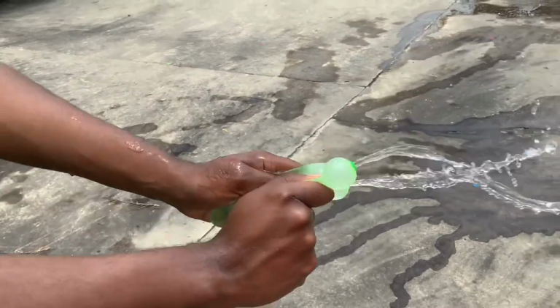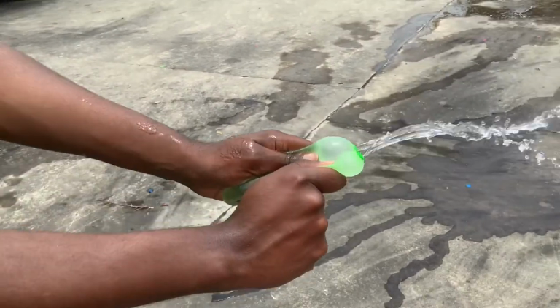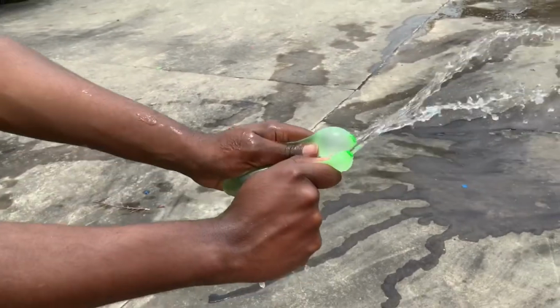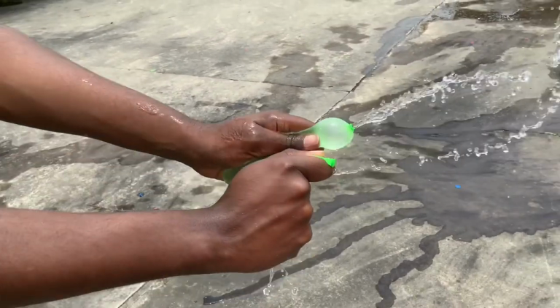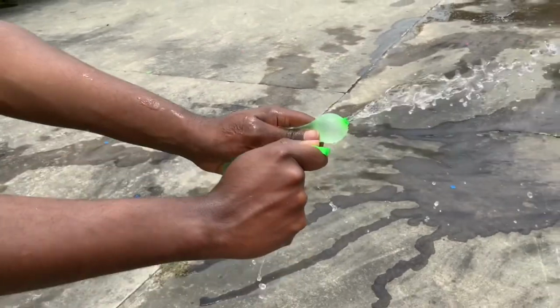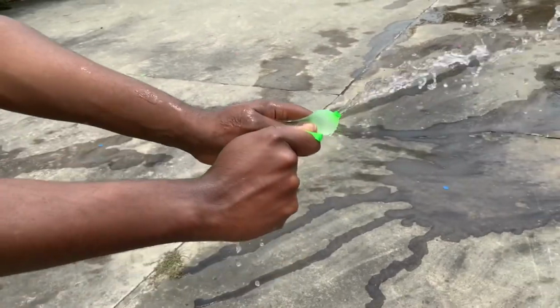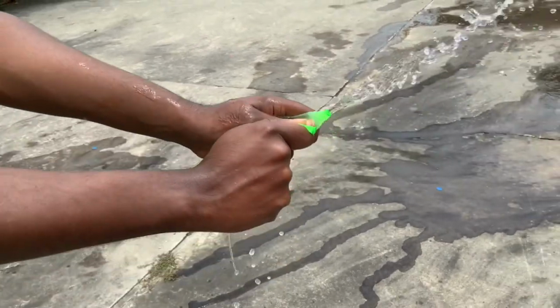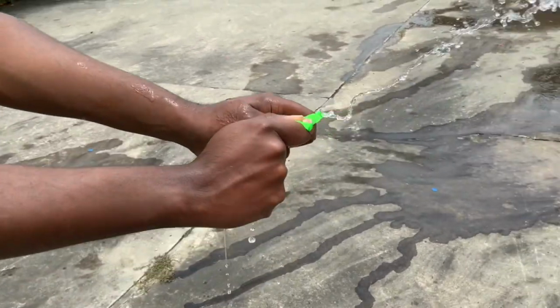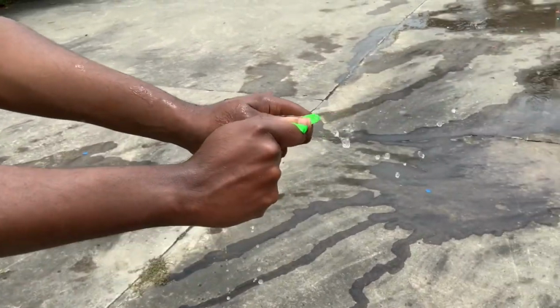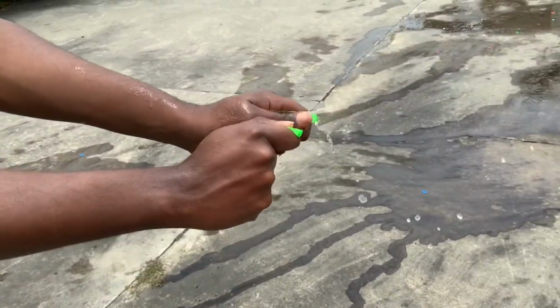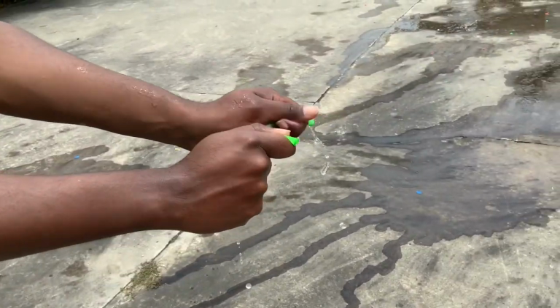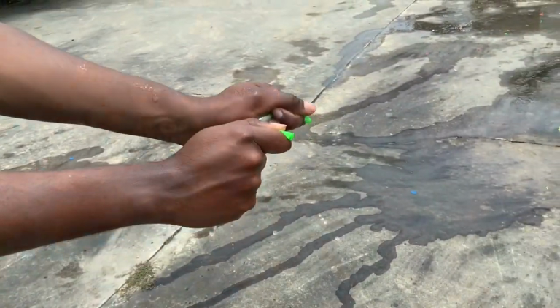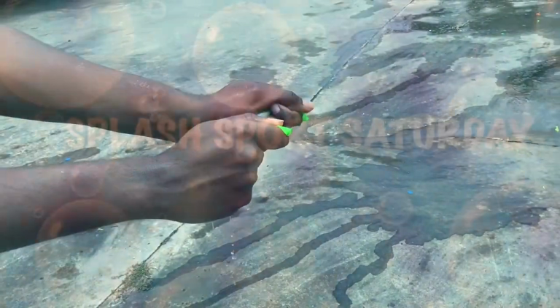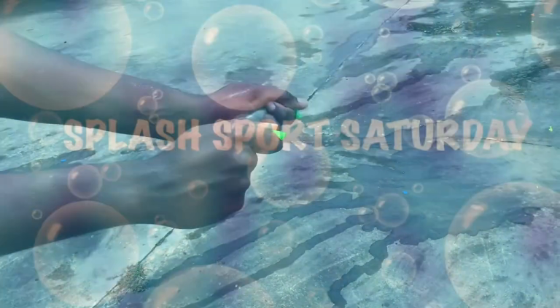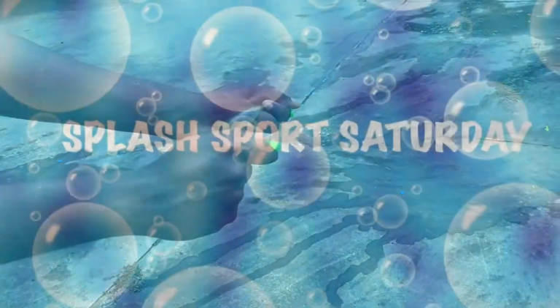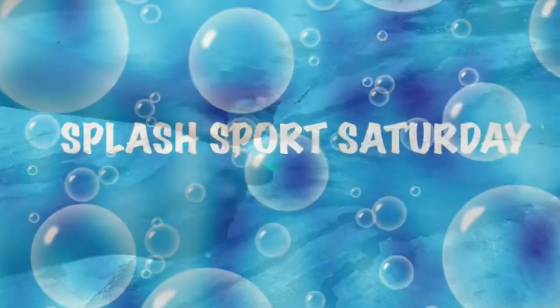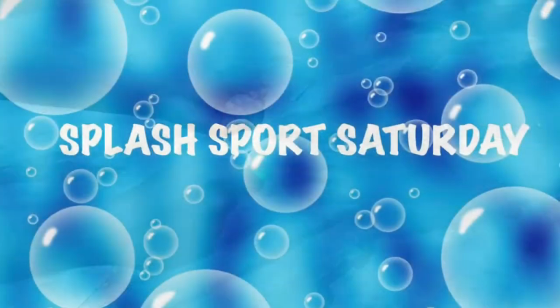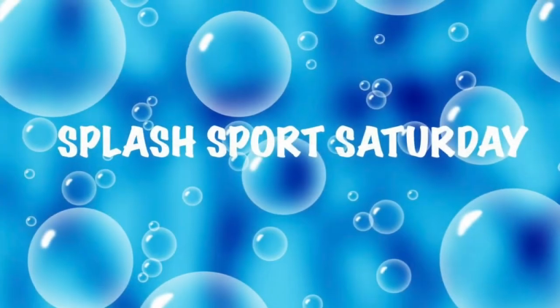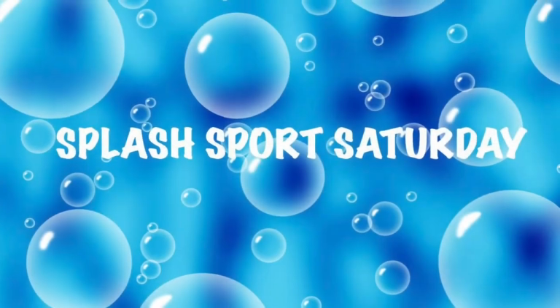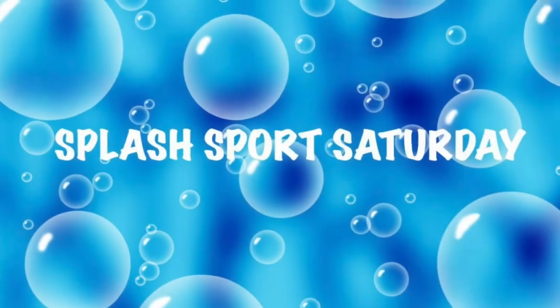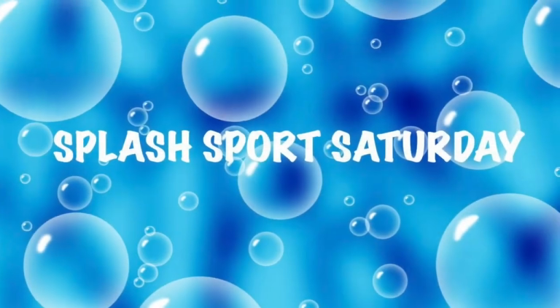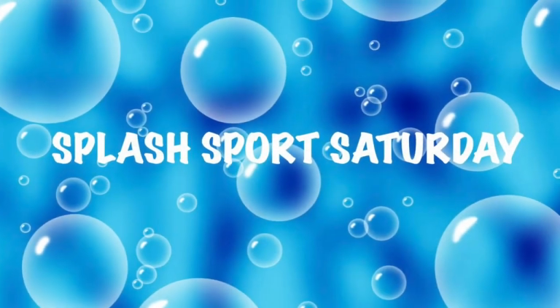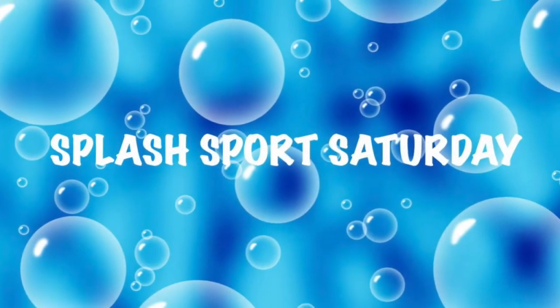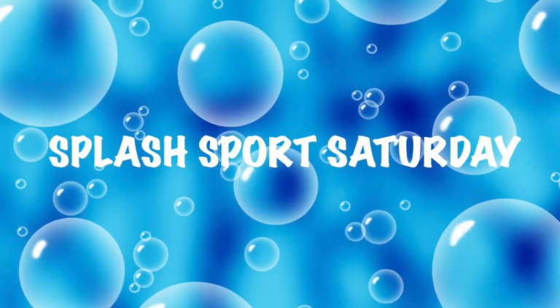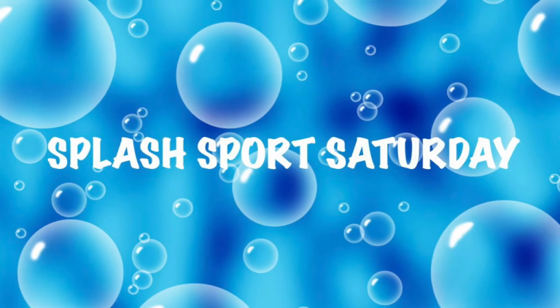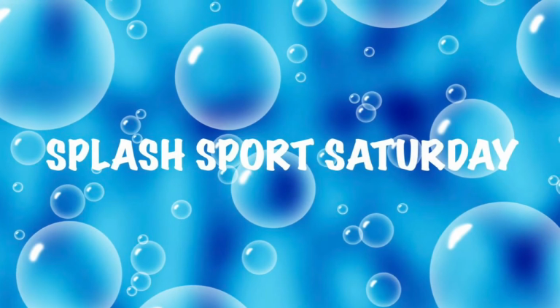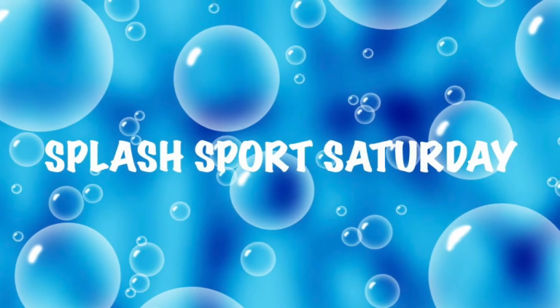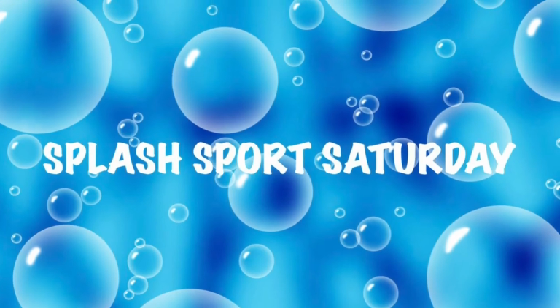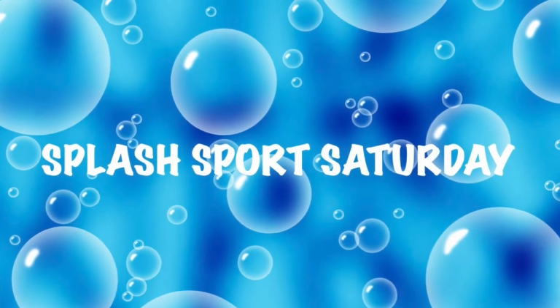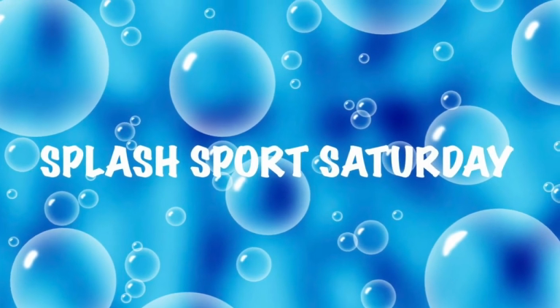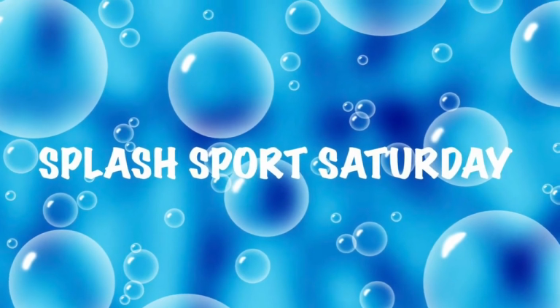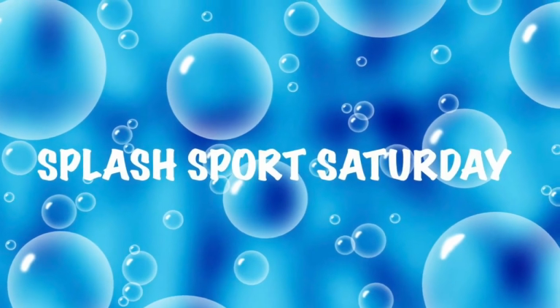Whatever you do, send us some footage, send us some pictures — we'd love to hear about it. This is Splash Sports Saturday. See you next time!